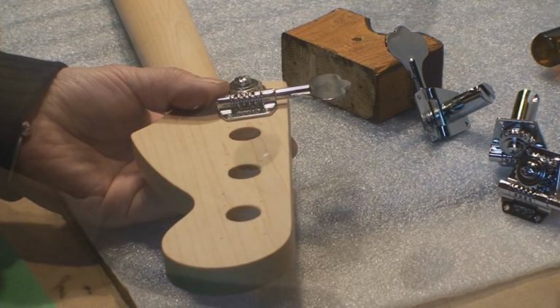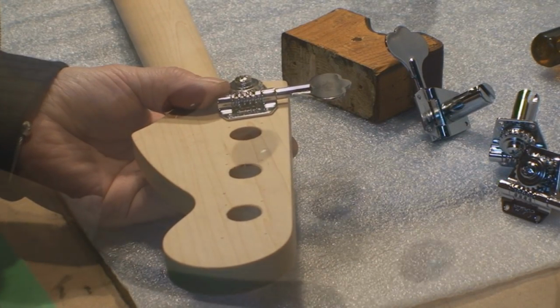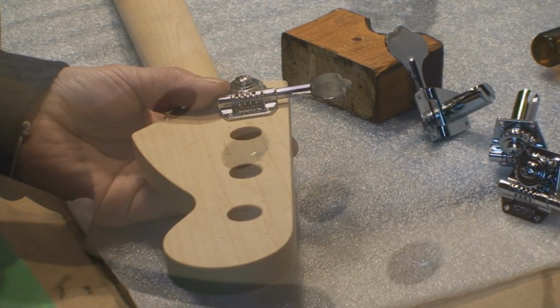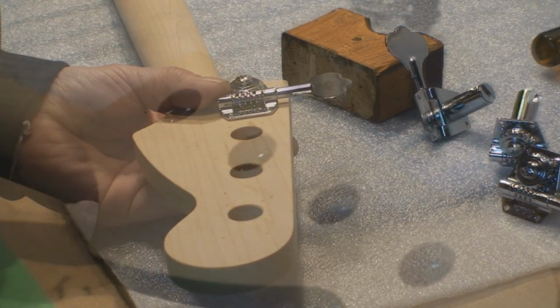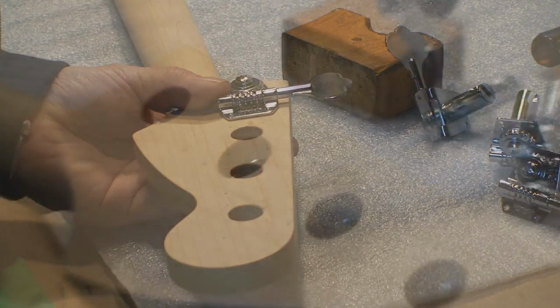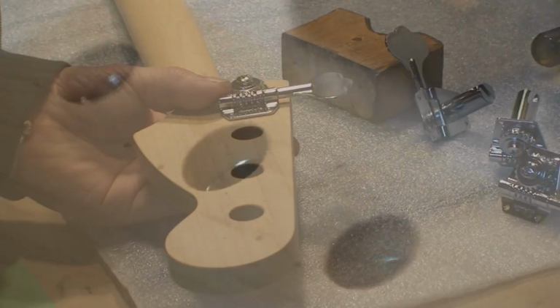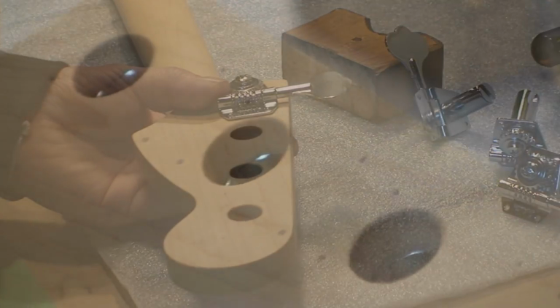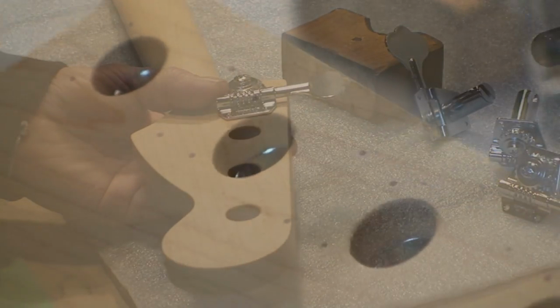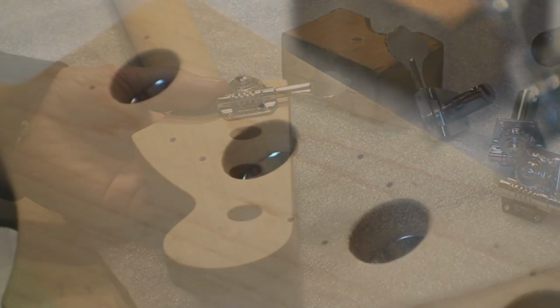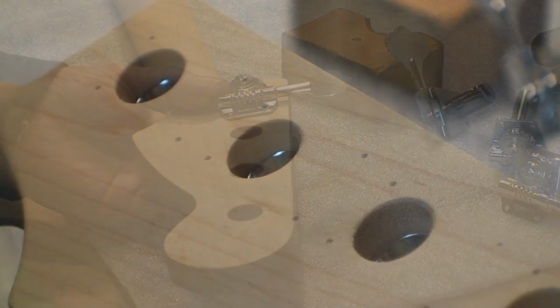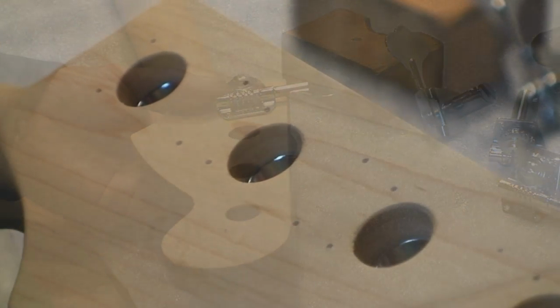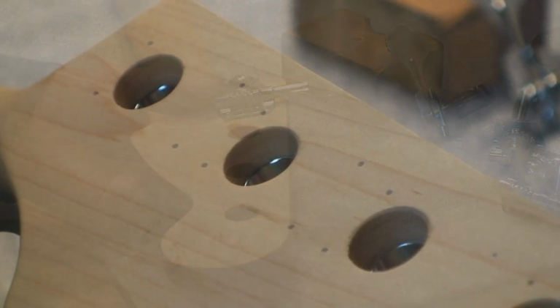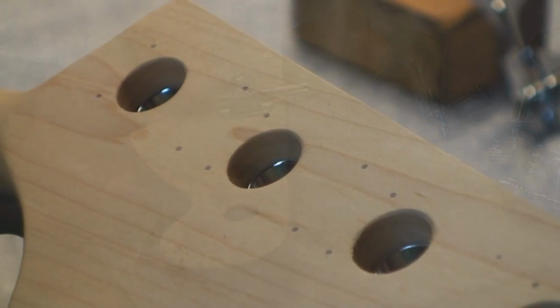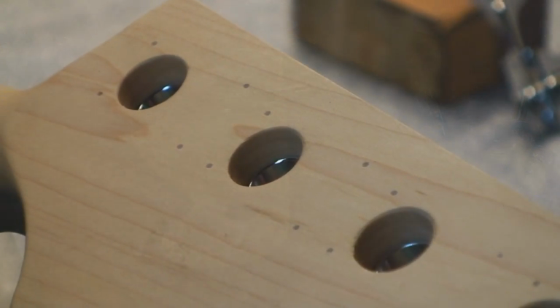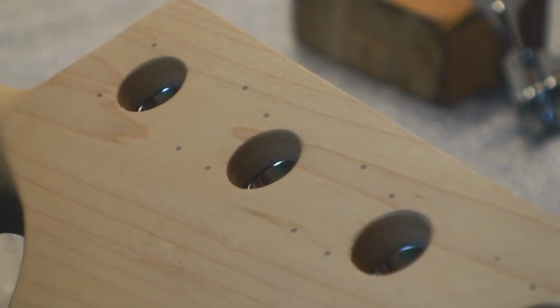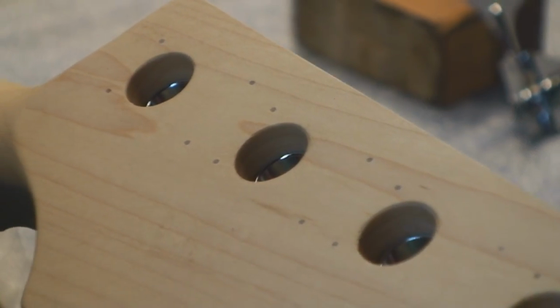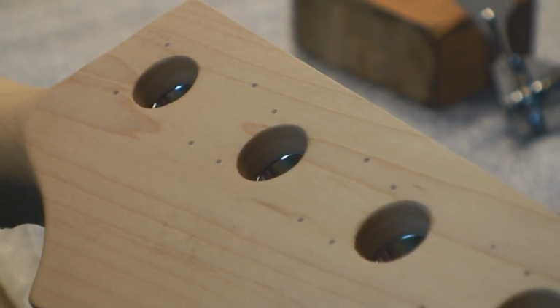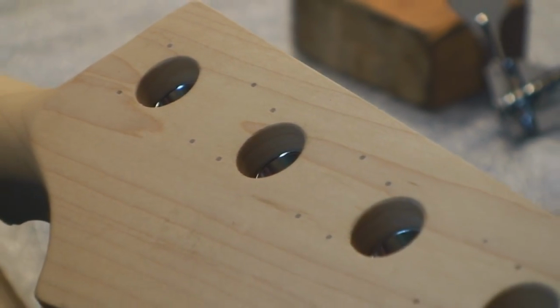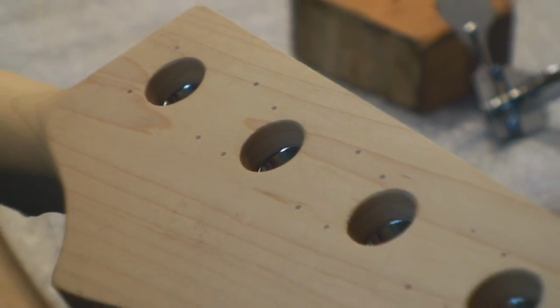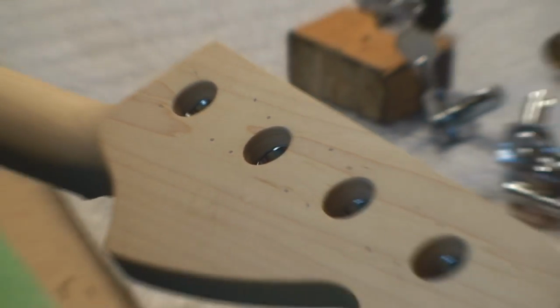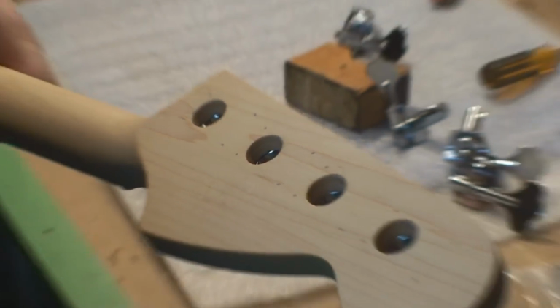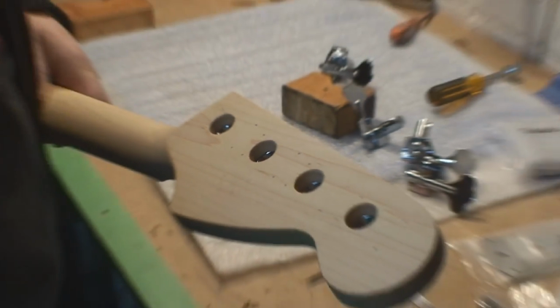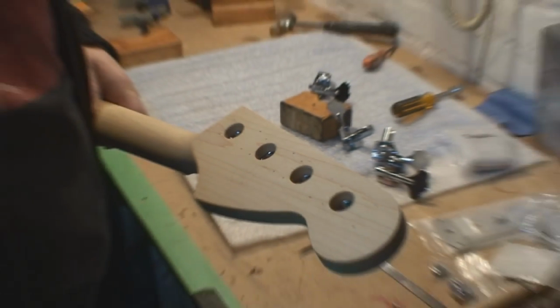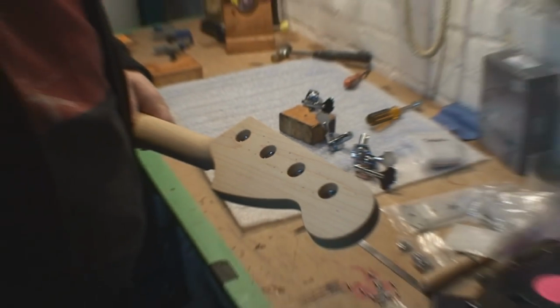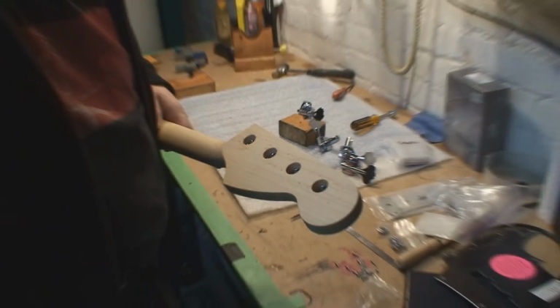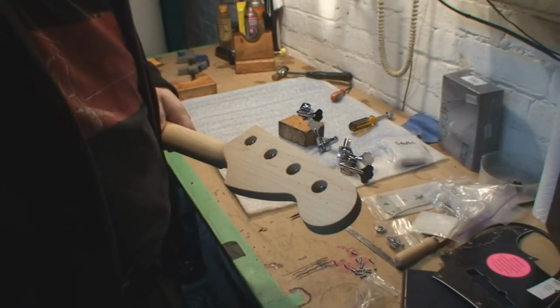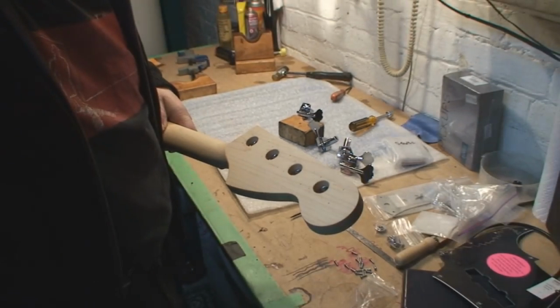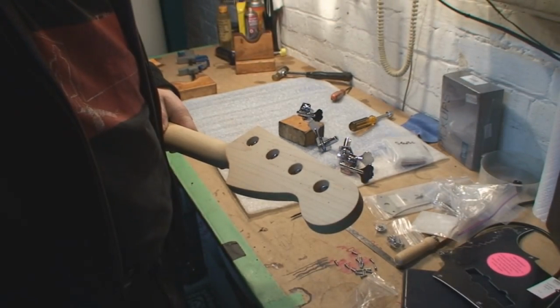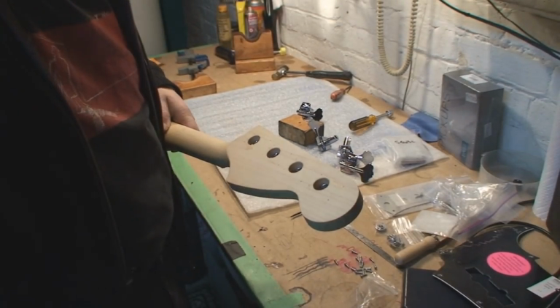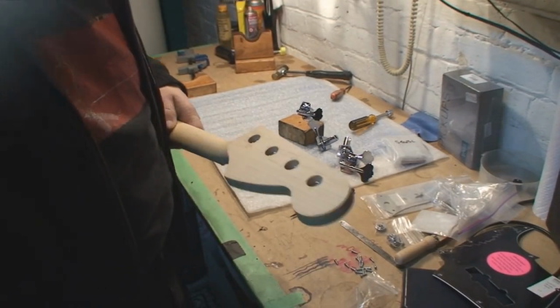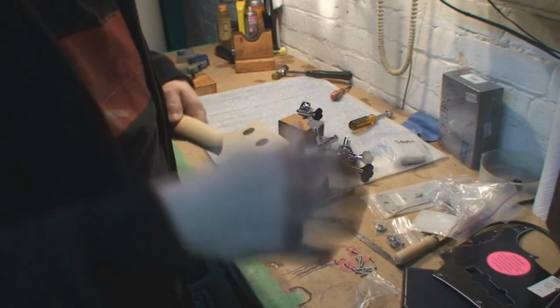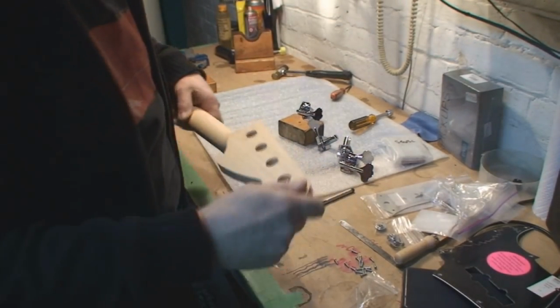I hope you can see all those tiny little pin holes that the spring punch created.